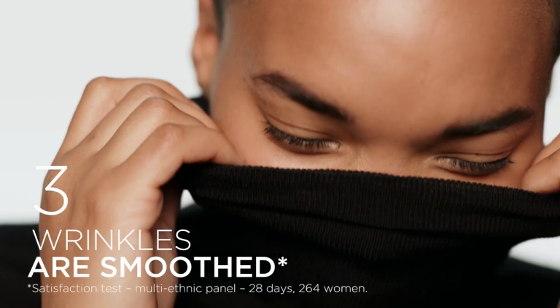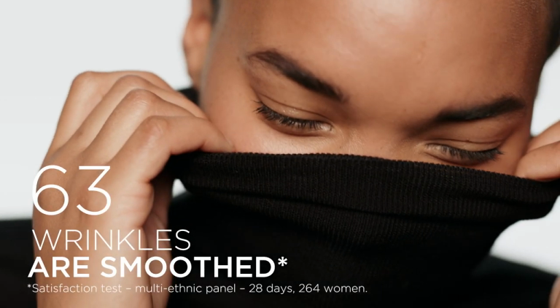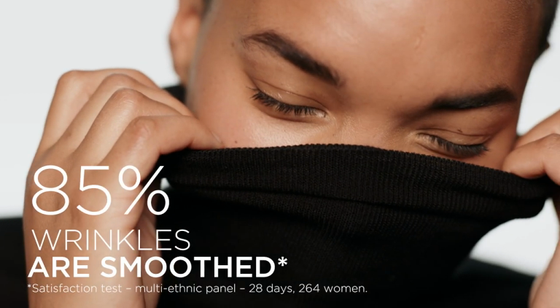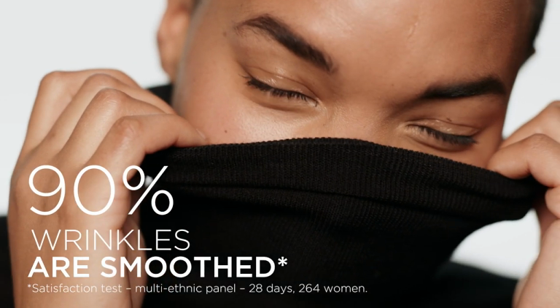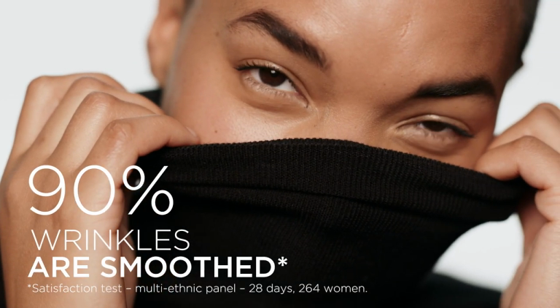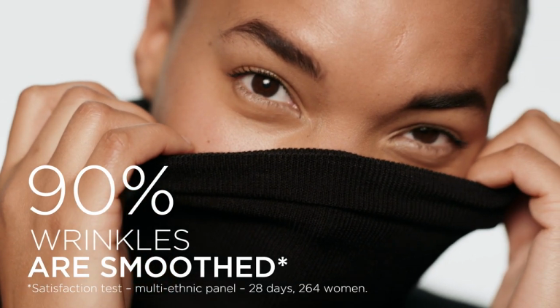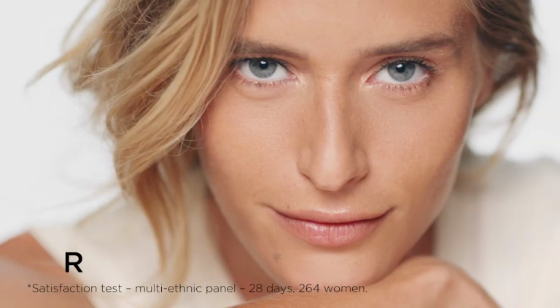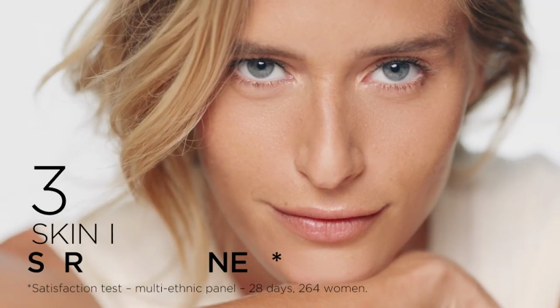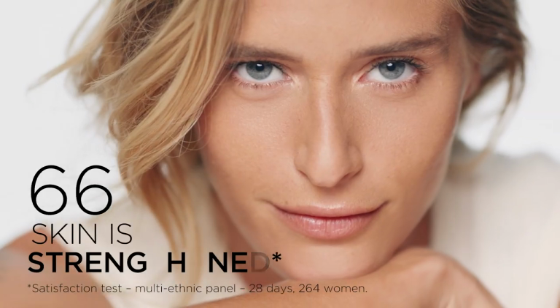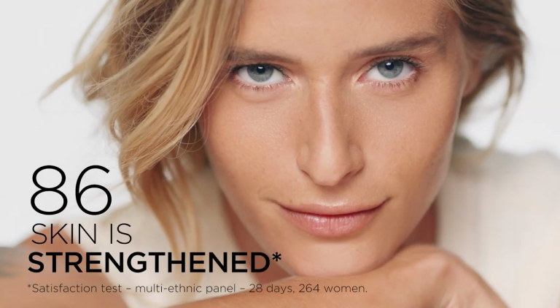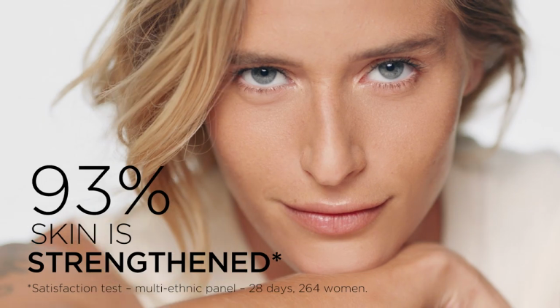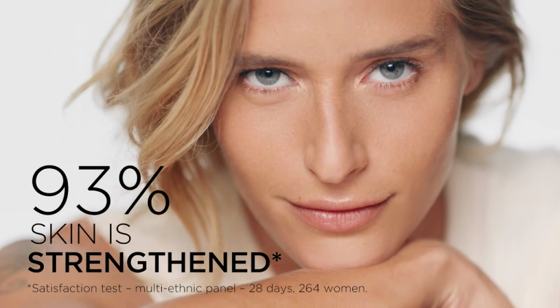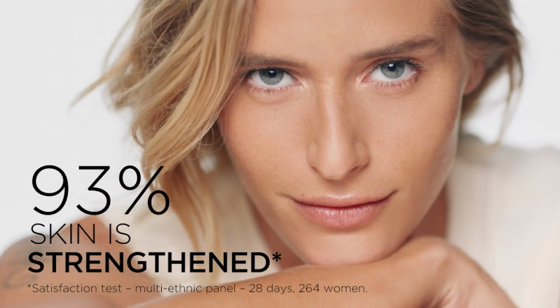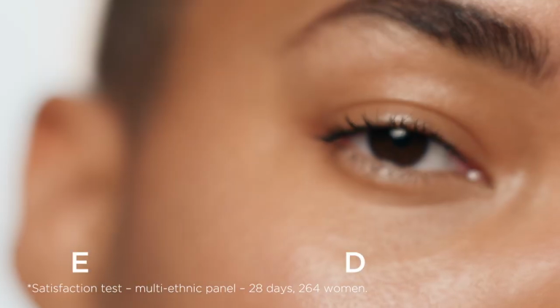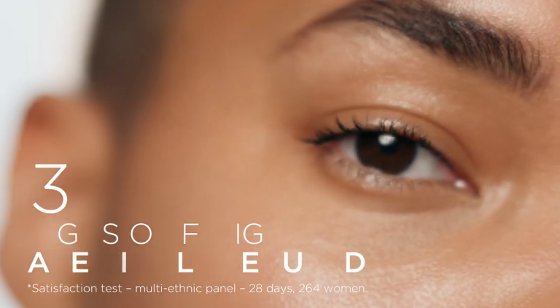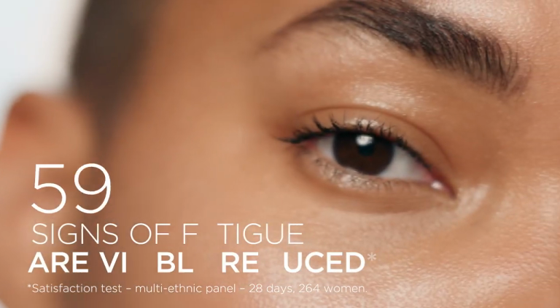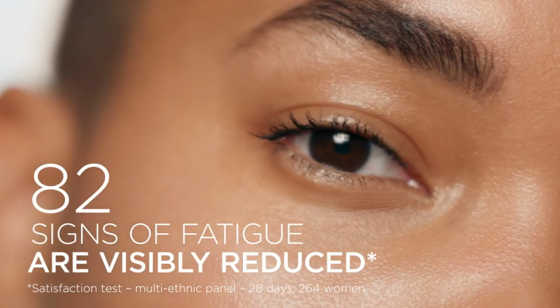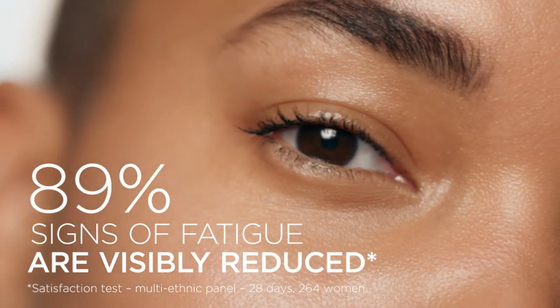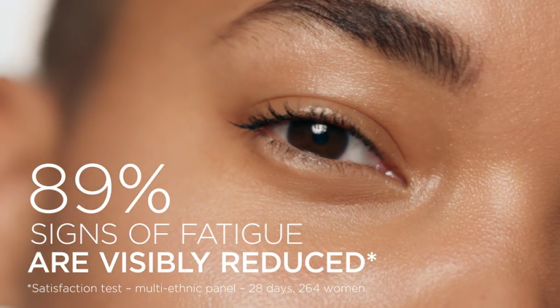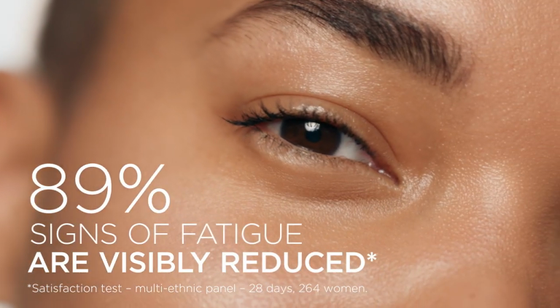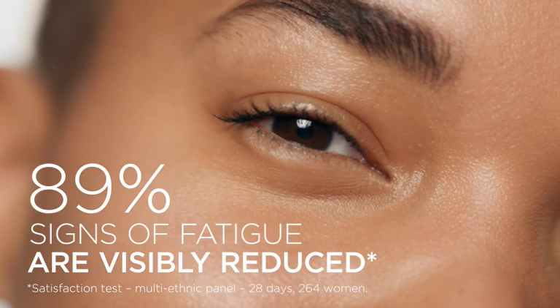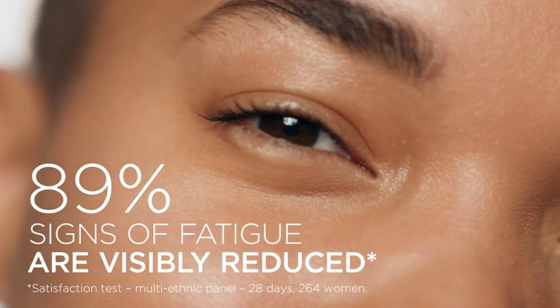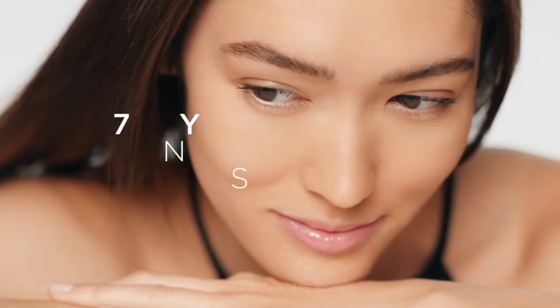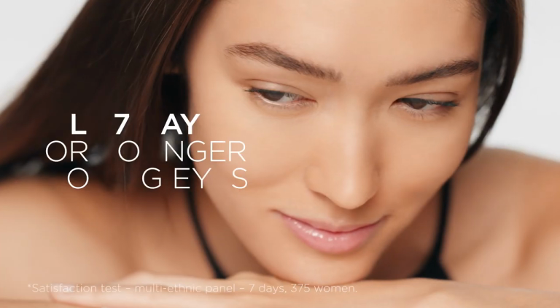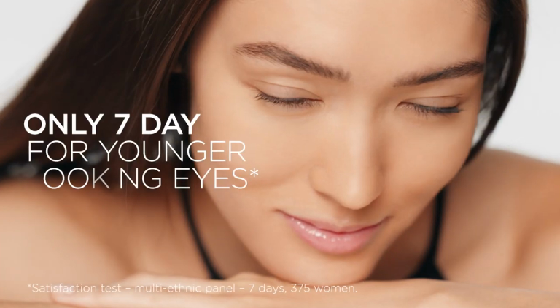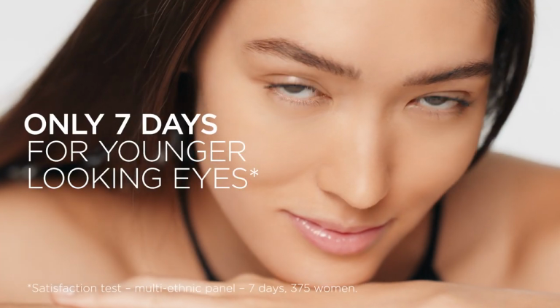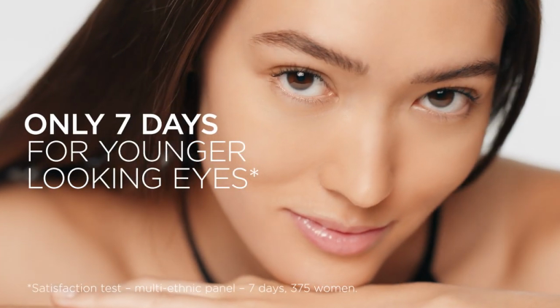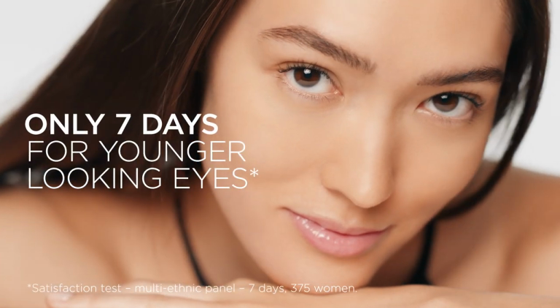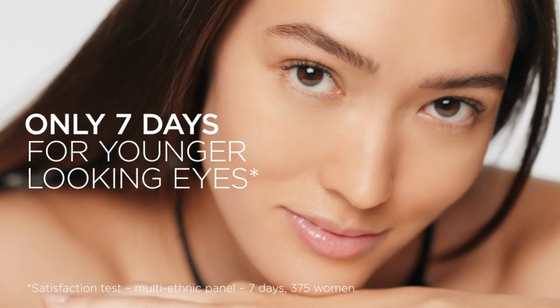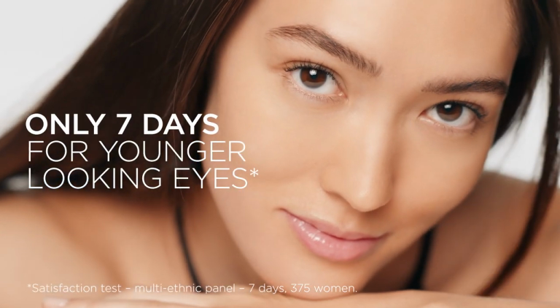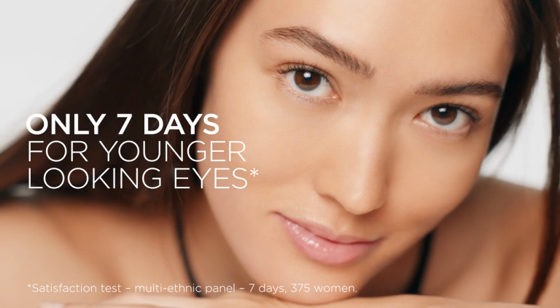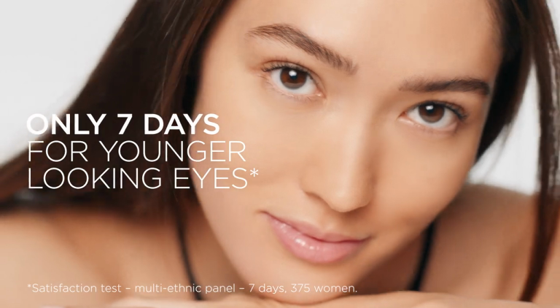The result? Wrinkles are smoothed, skin is strengthened, signs of fatigue are visibly reduced. Only 7 days for younger-looking eyes.